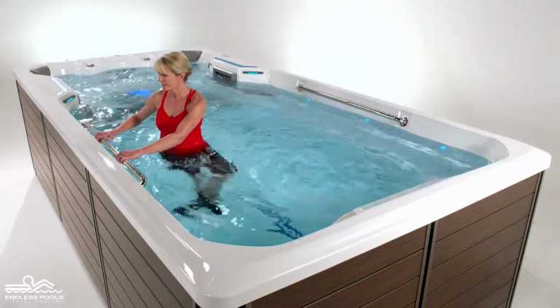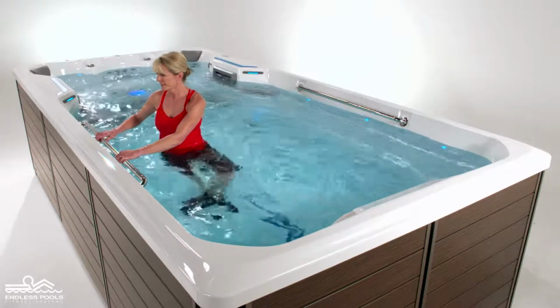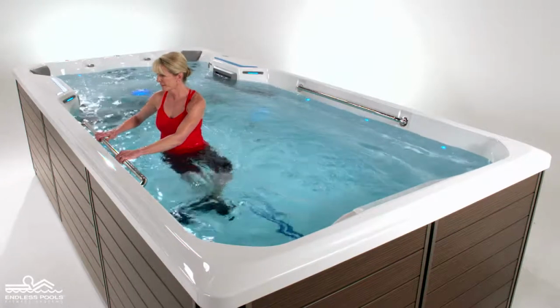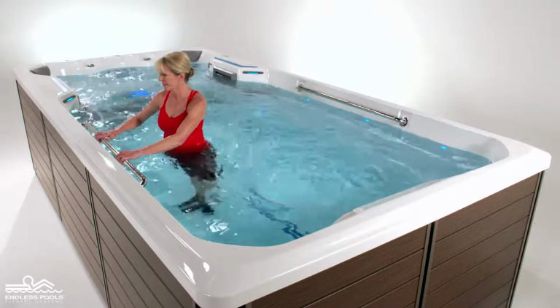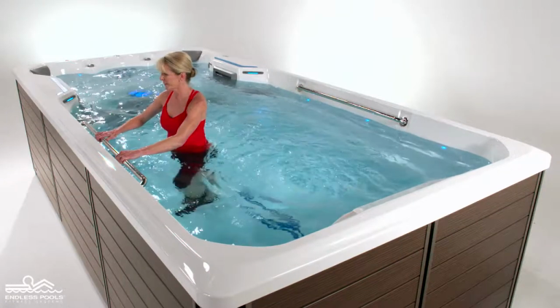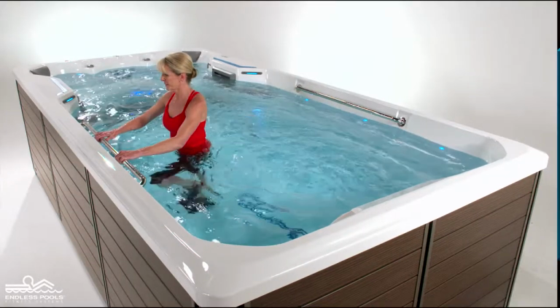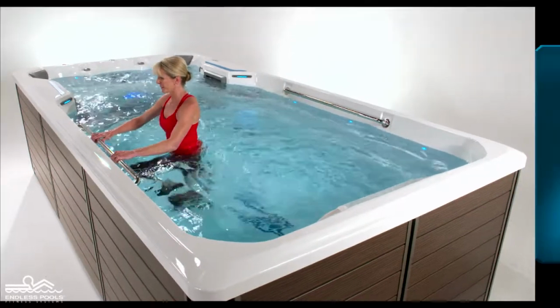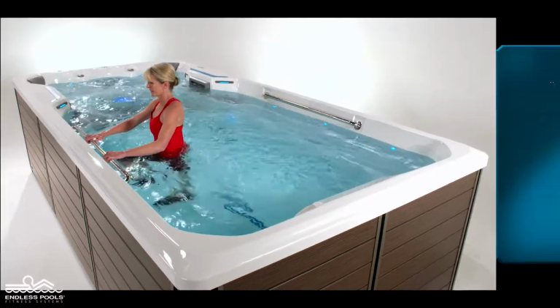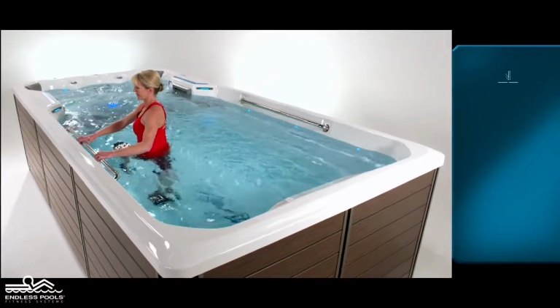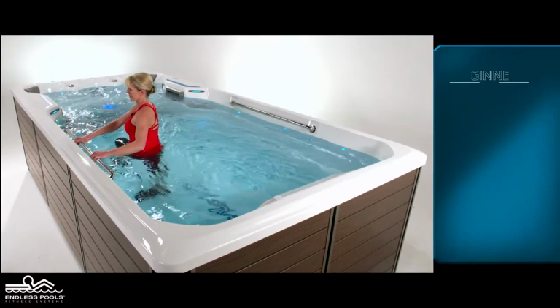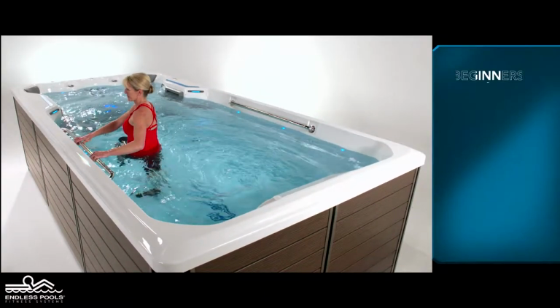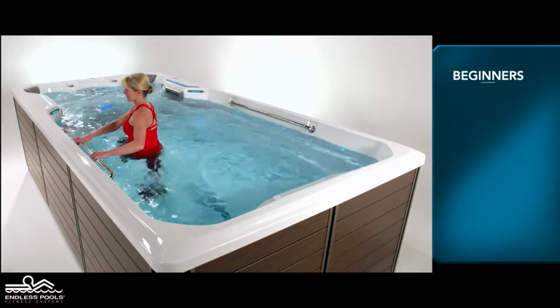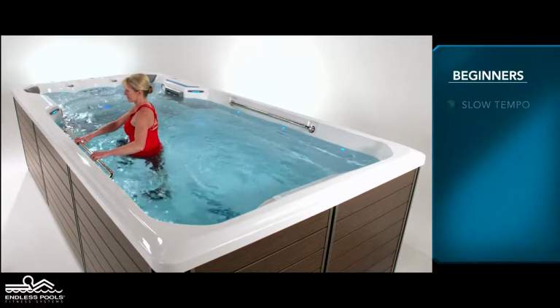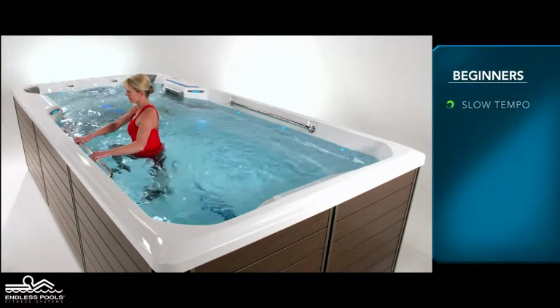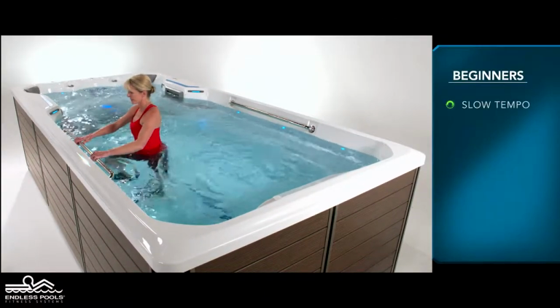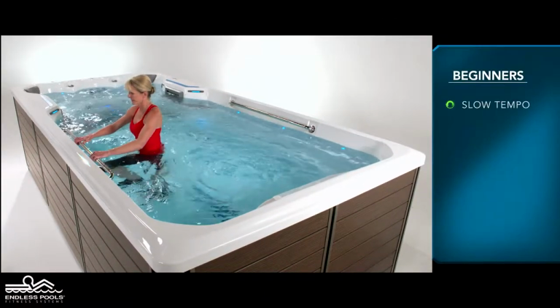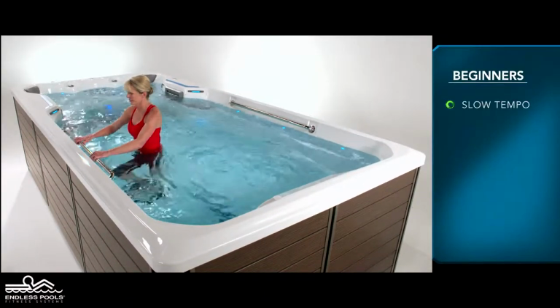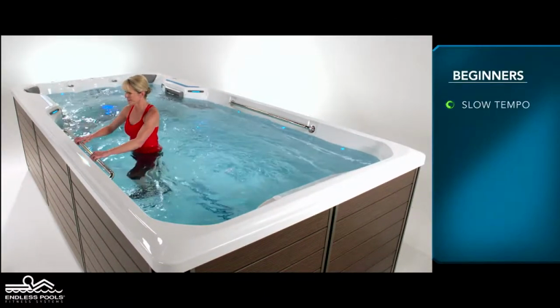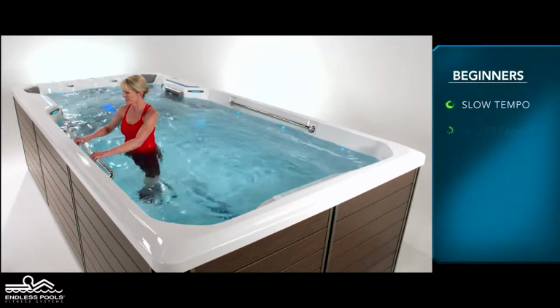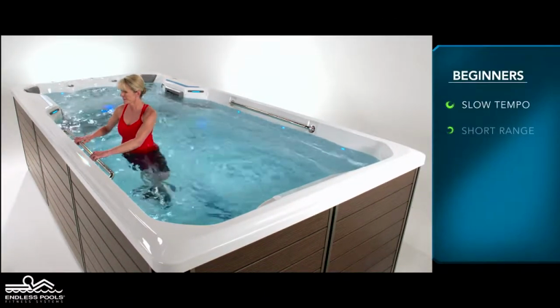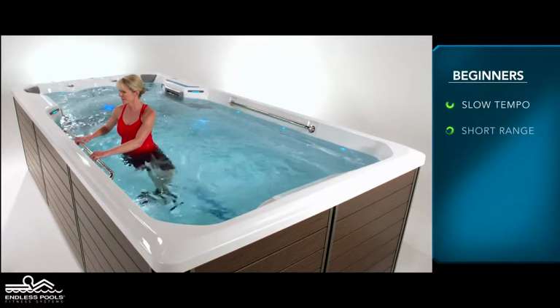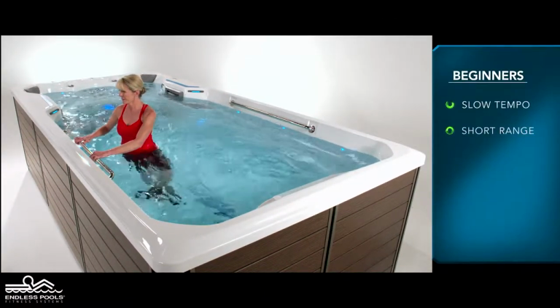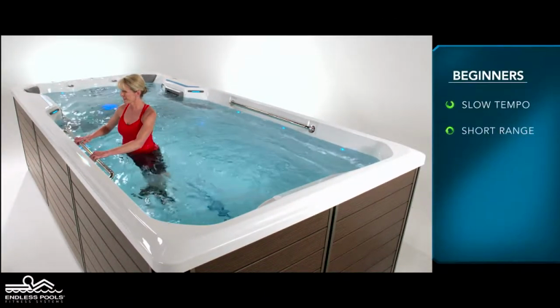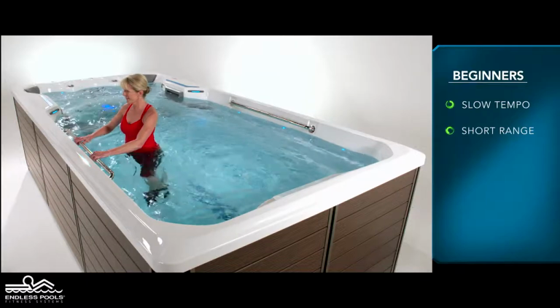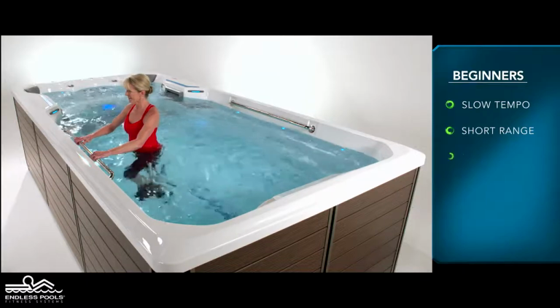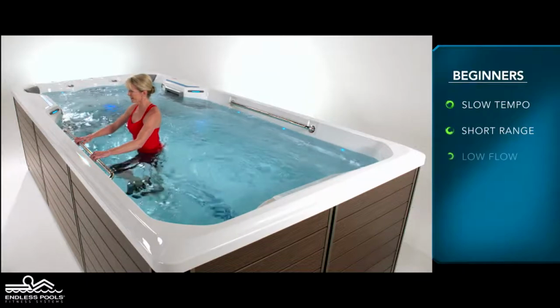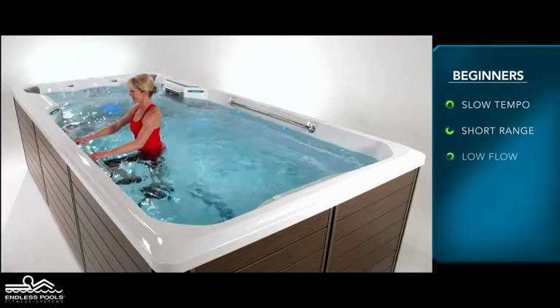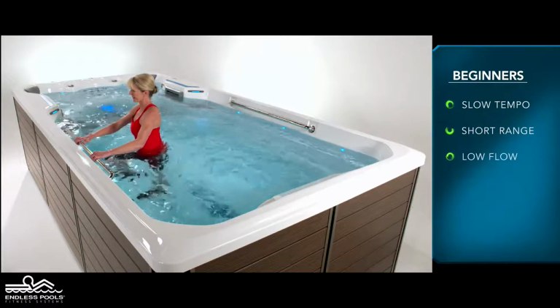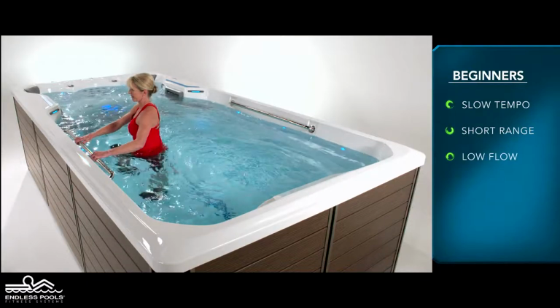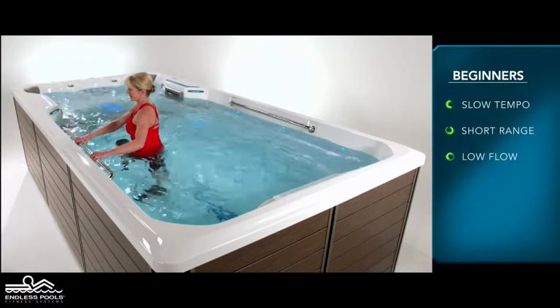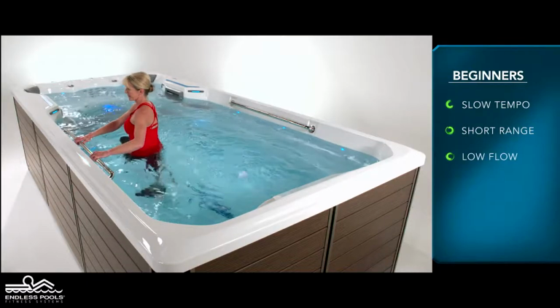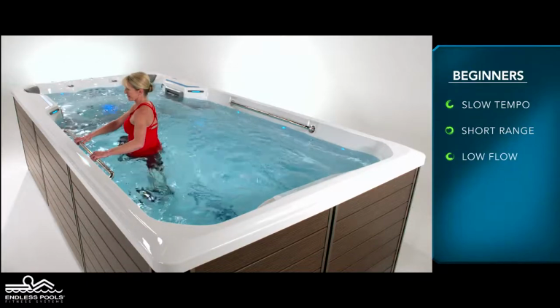For beginners, start with a slow tempo and shorter range of motion and set the pace at a low flow.